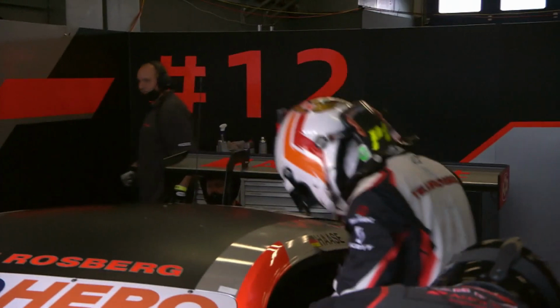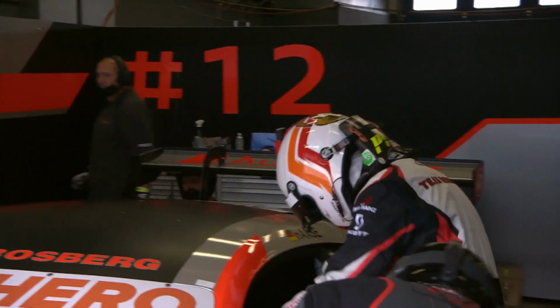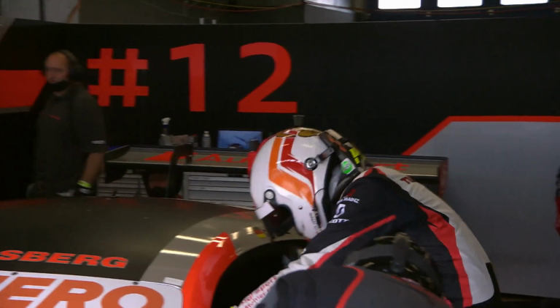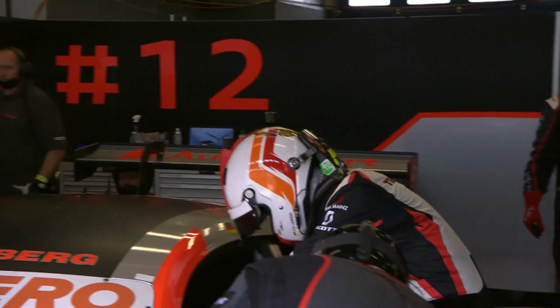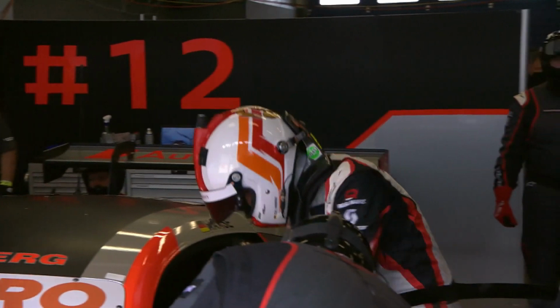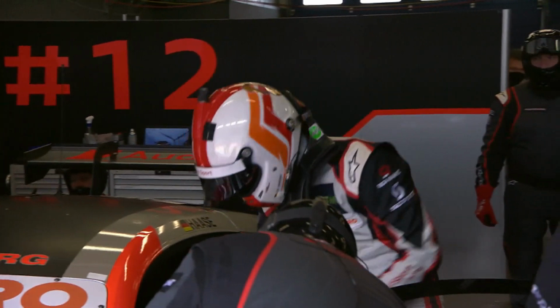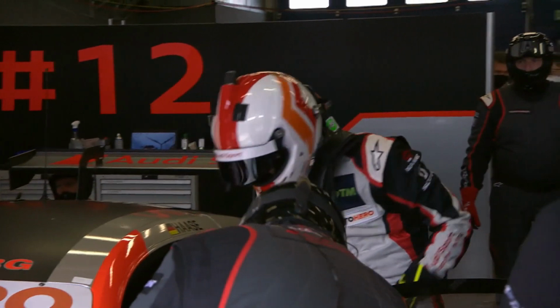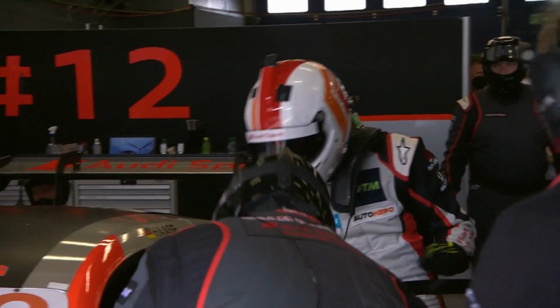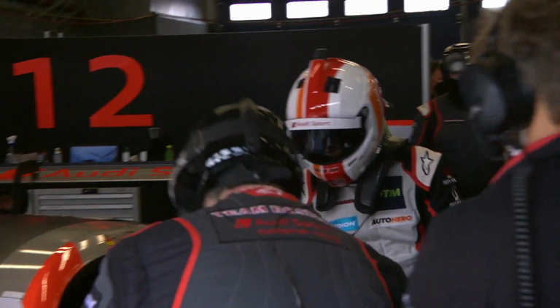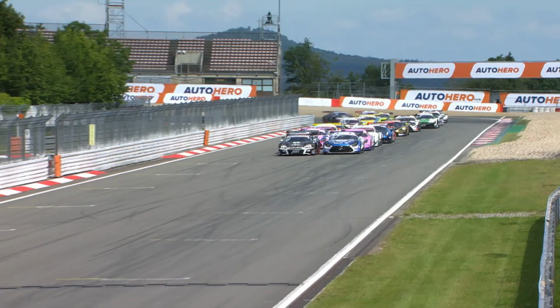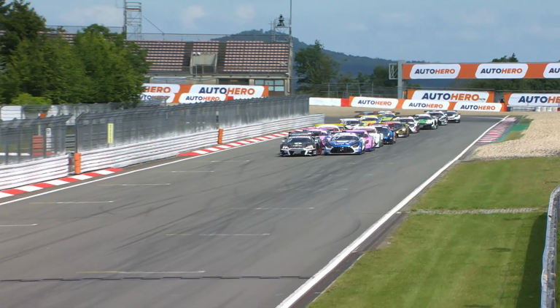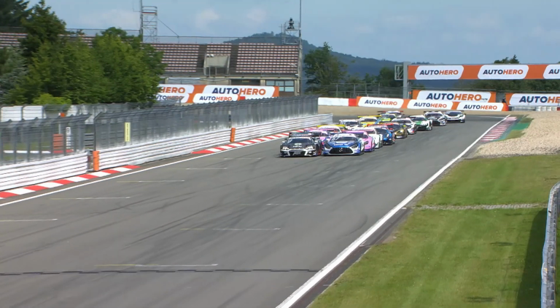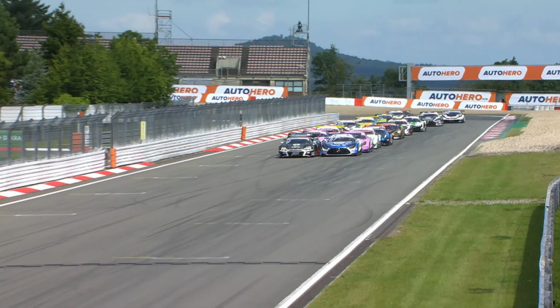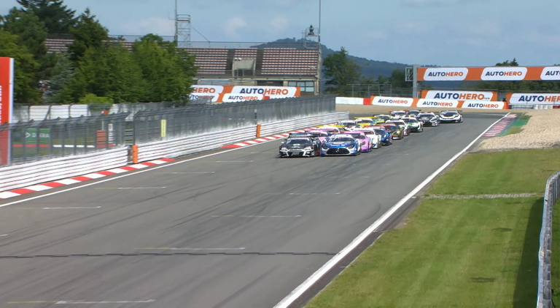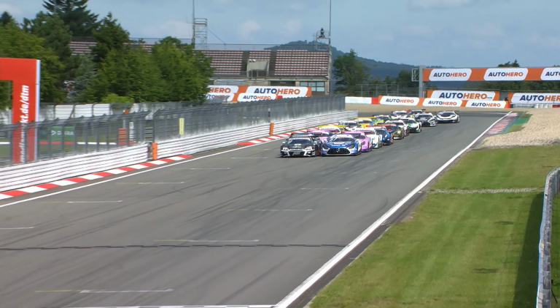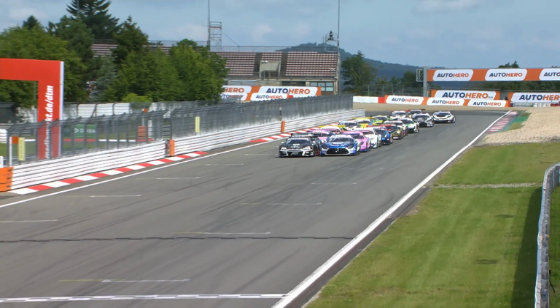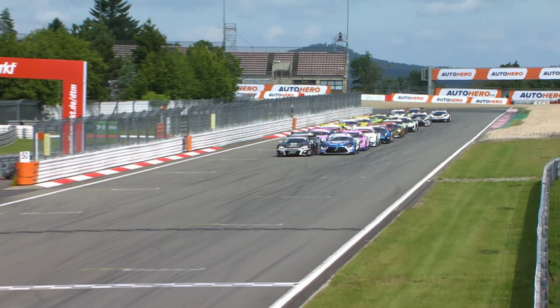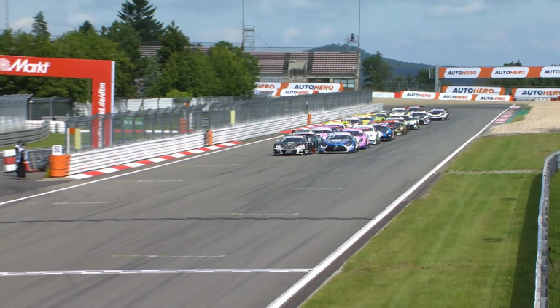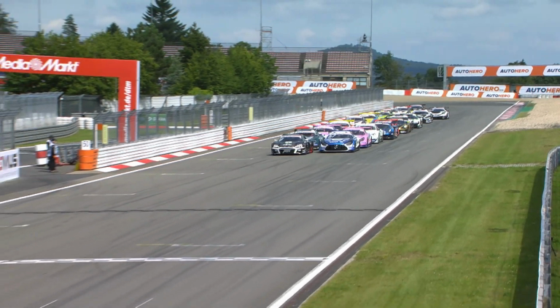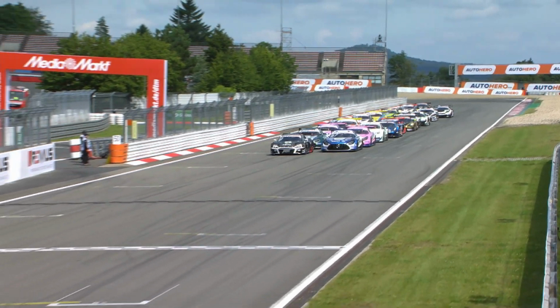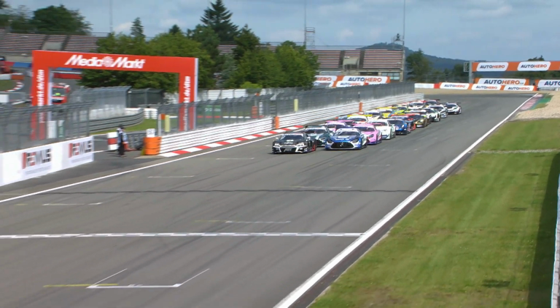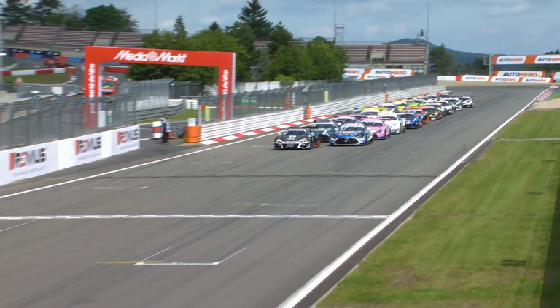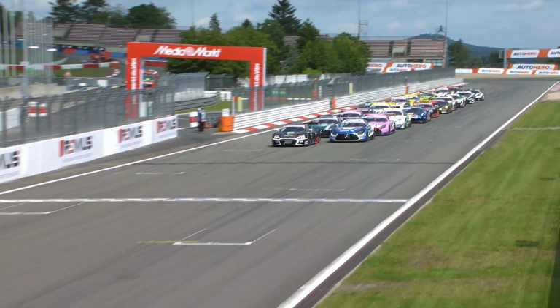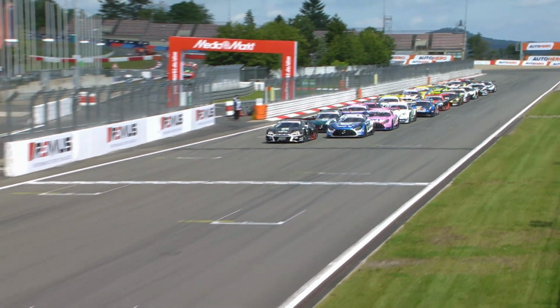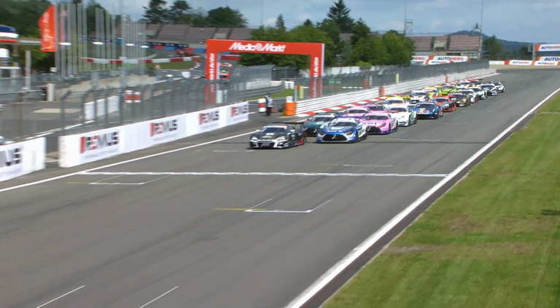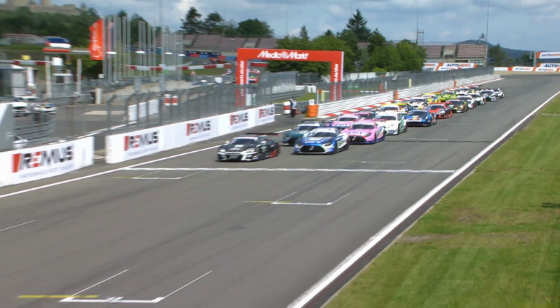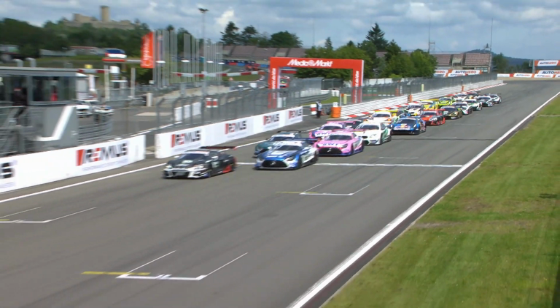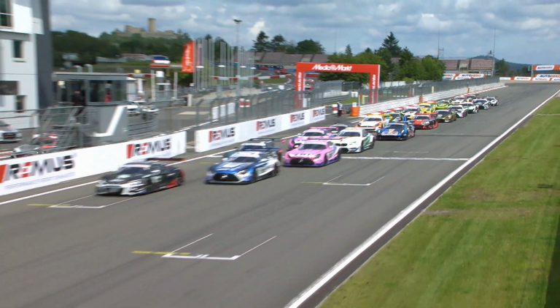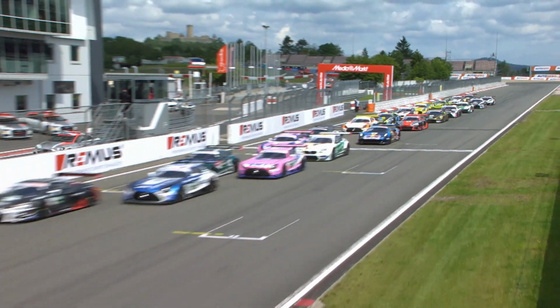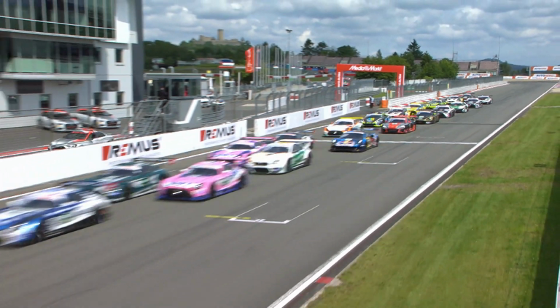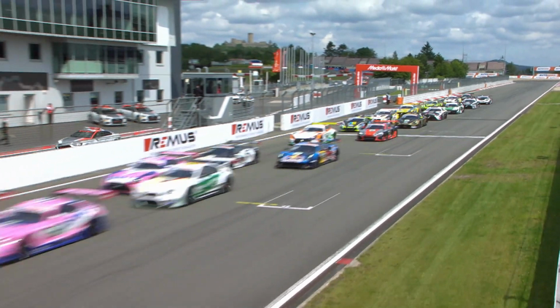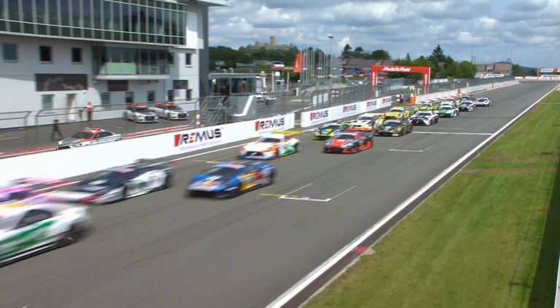Boot was out of the race, and so too, unfortunately, was another of the guest drivers this weekend, Christopher Haas. The safety car came out.